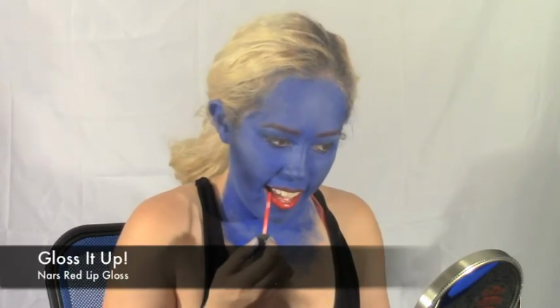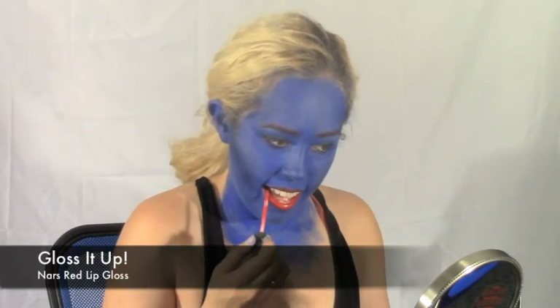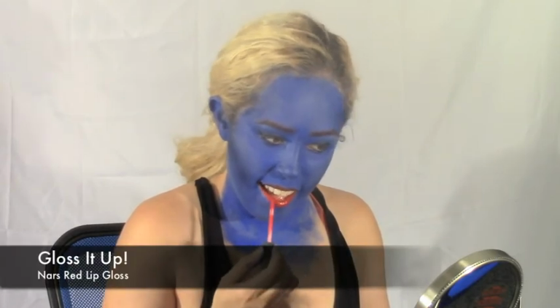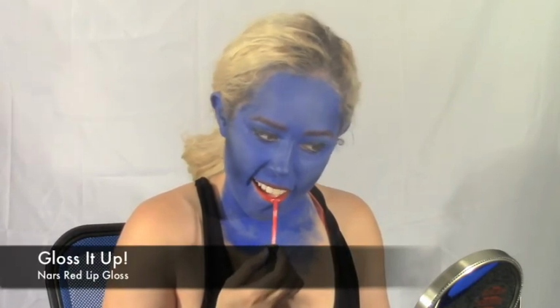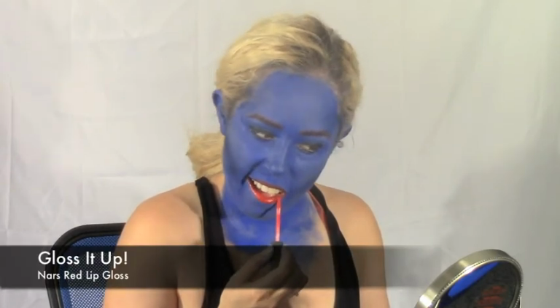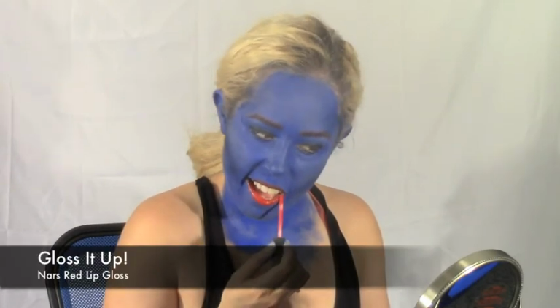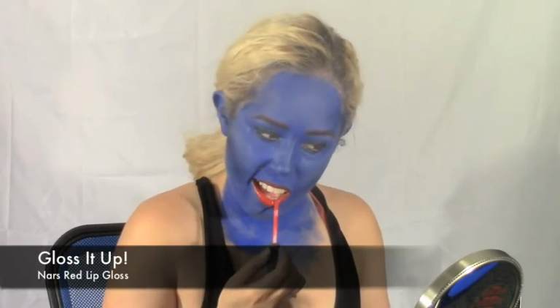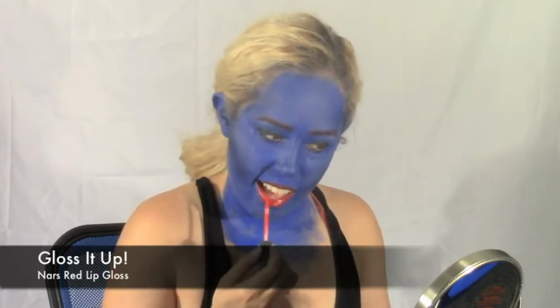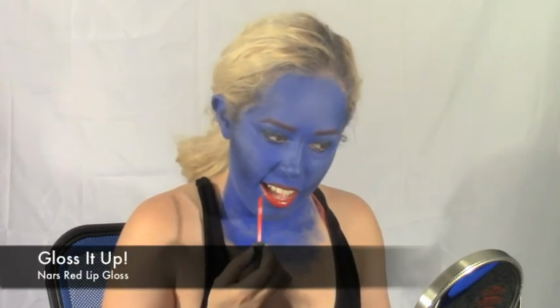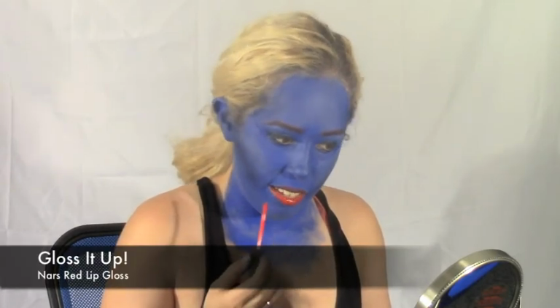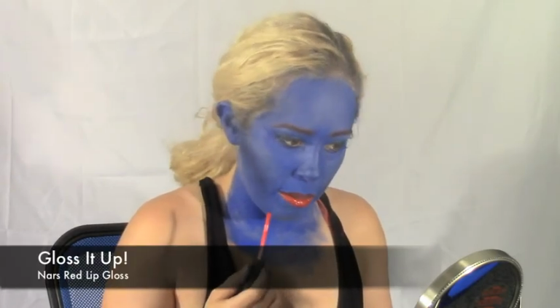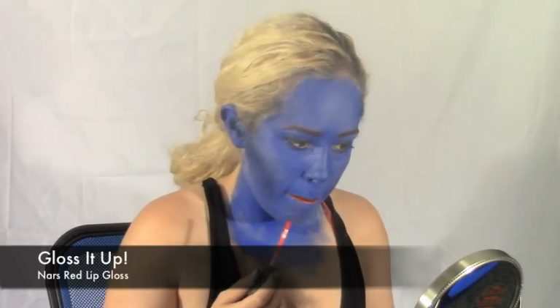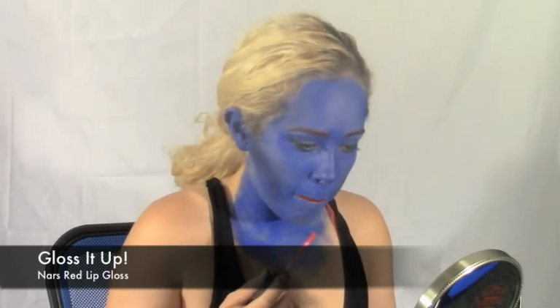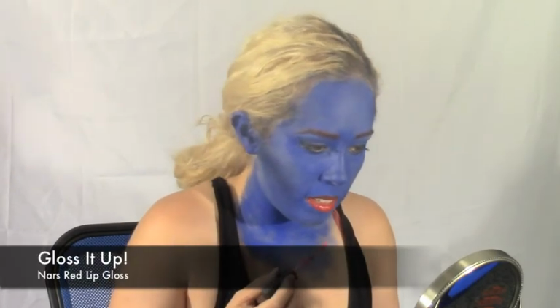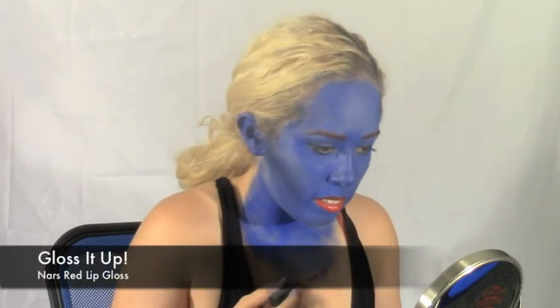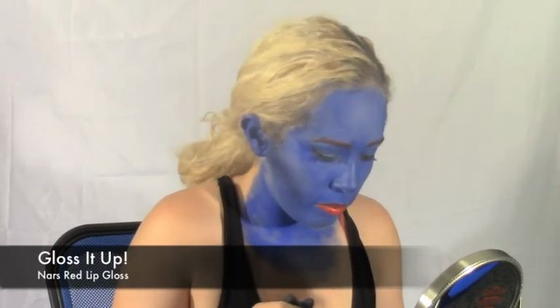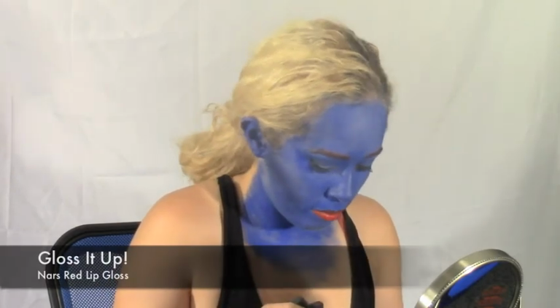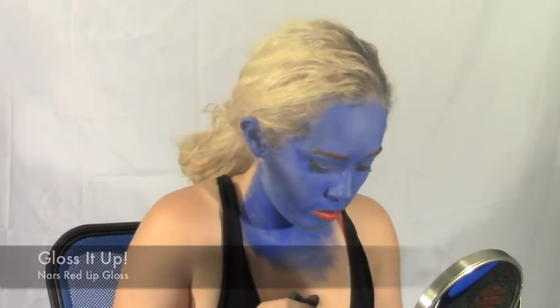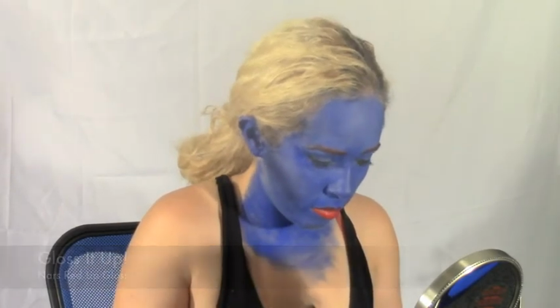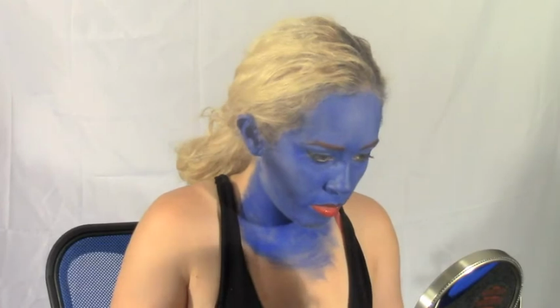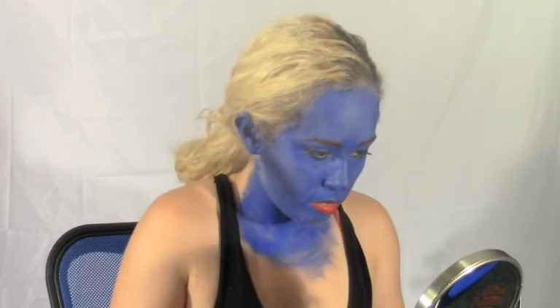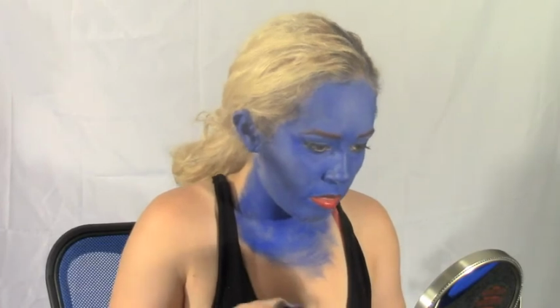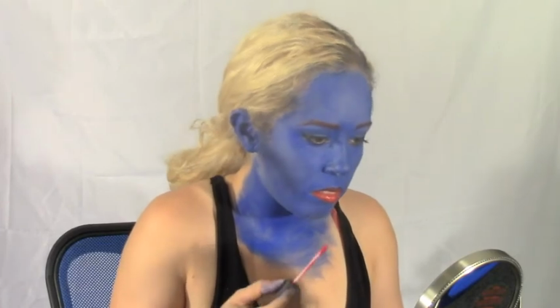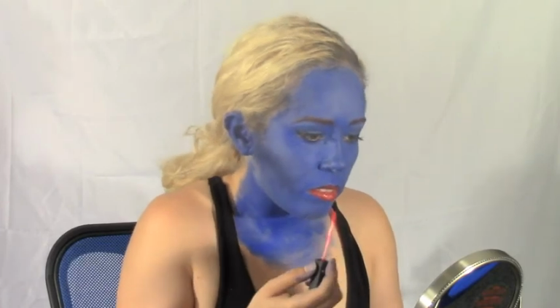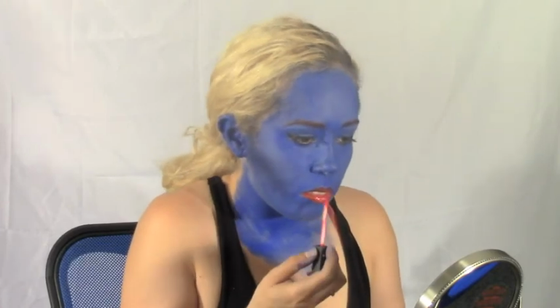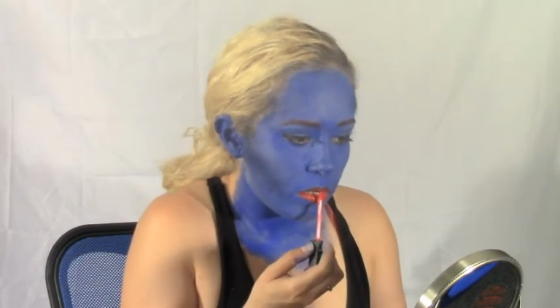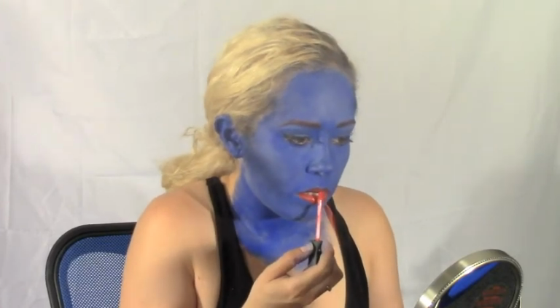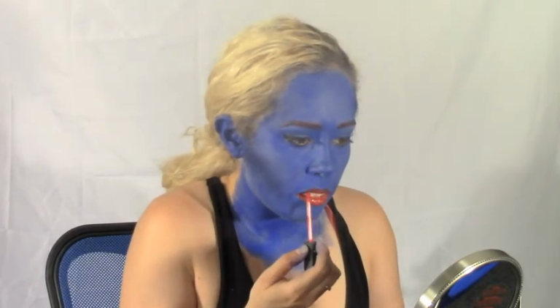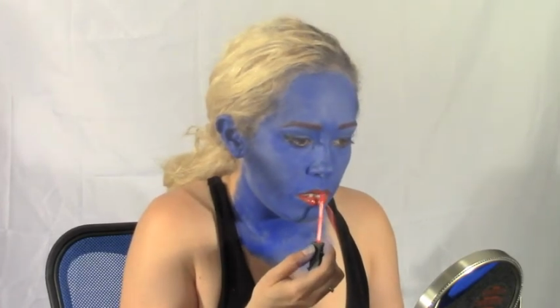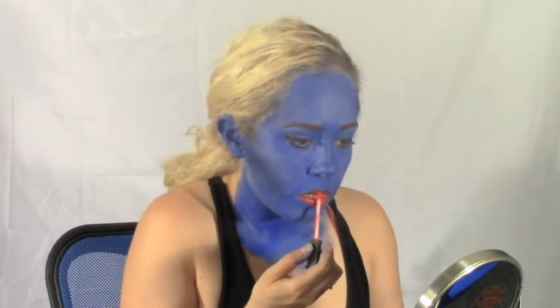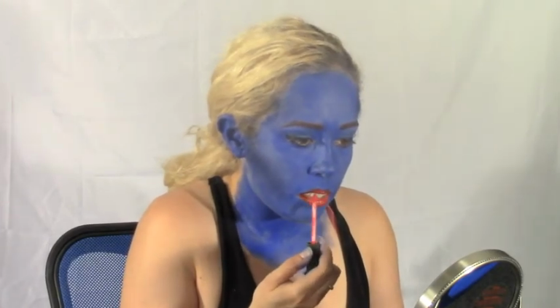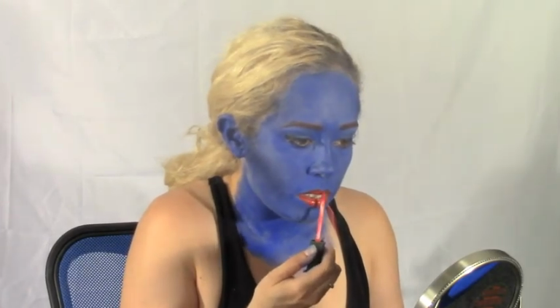After your lip liner, gloss it up with some bright red lip gloss. I'm using NARS red.